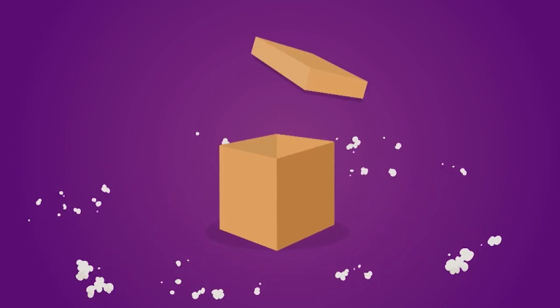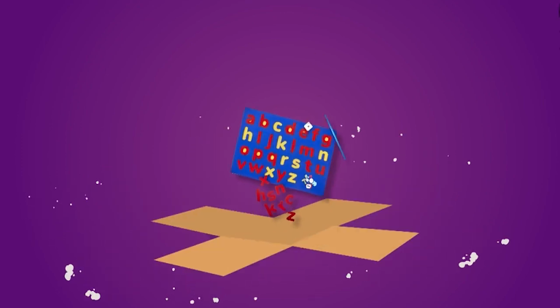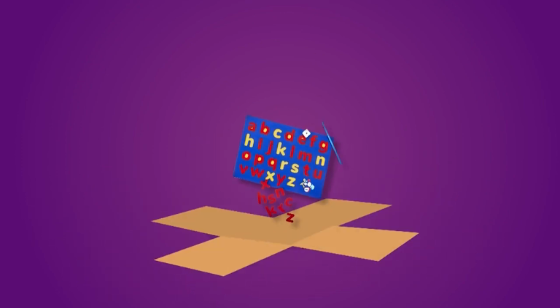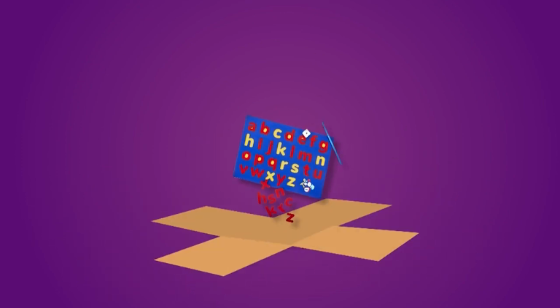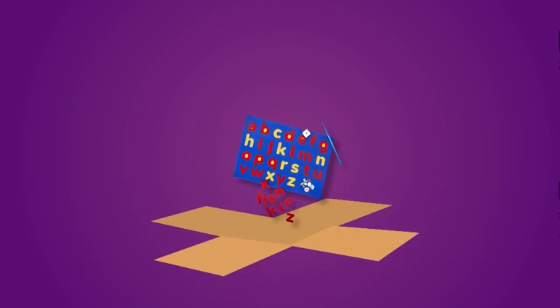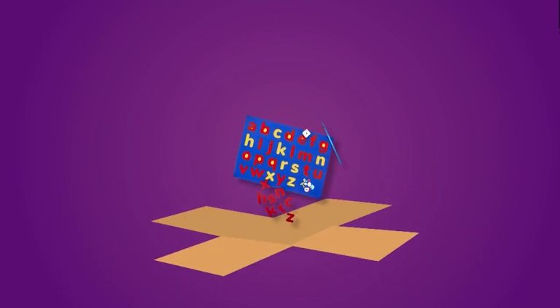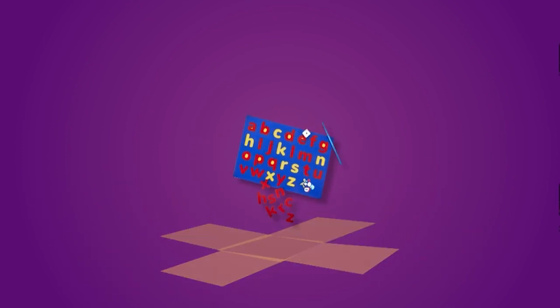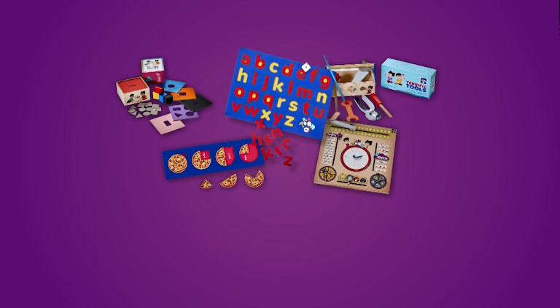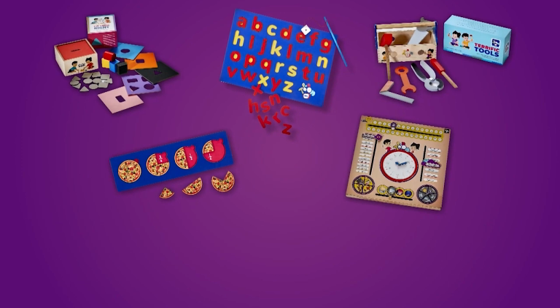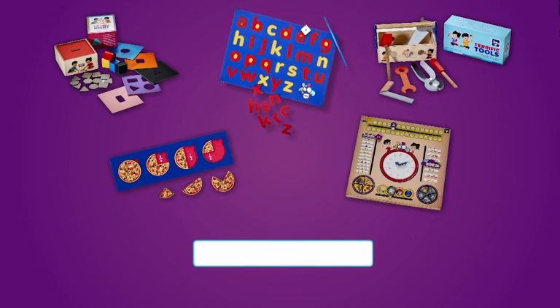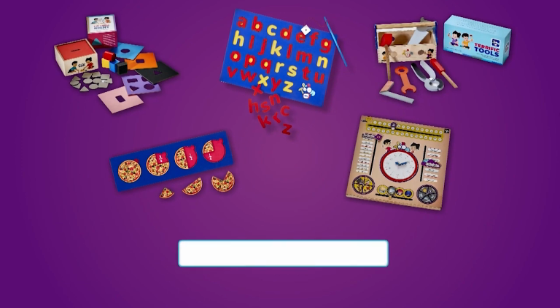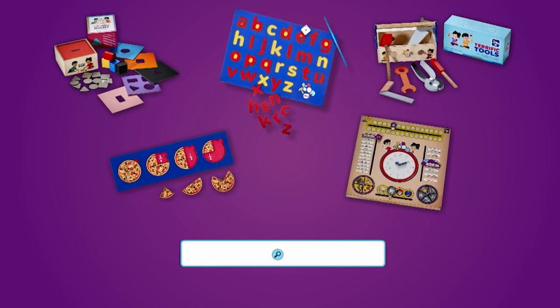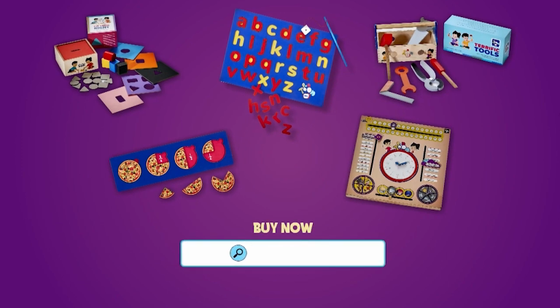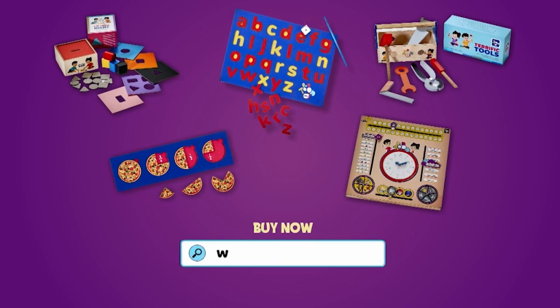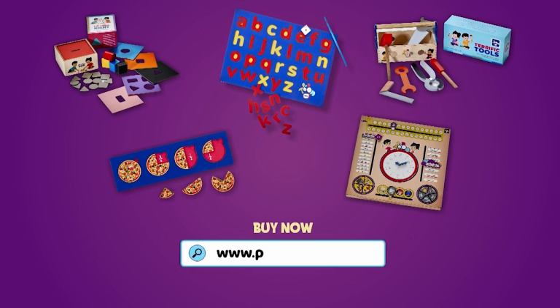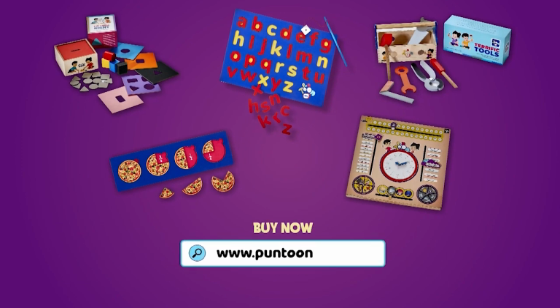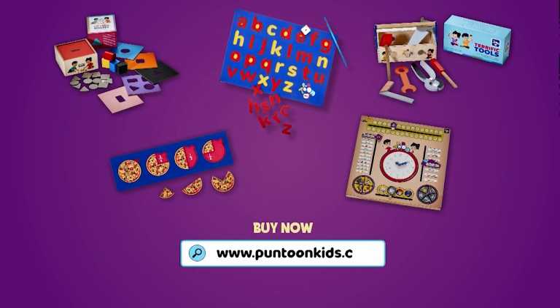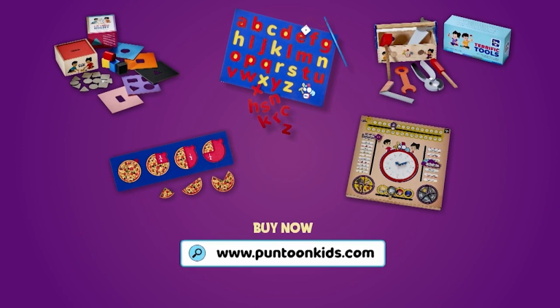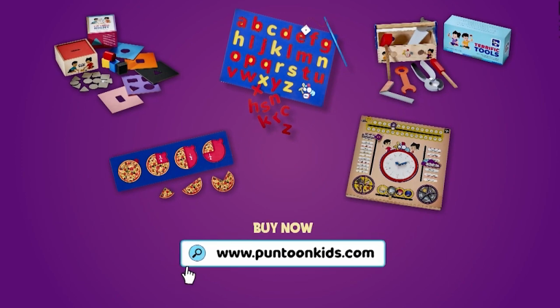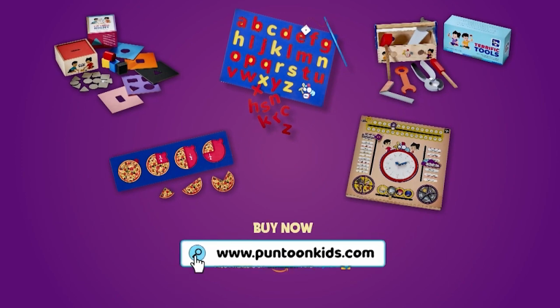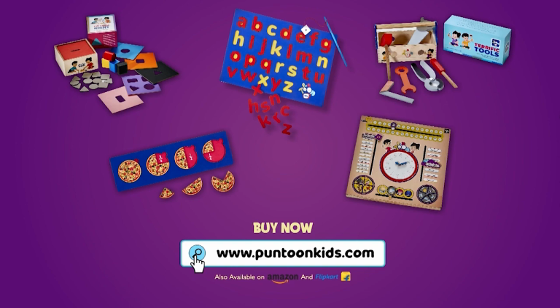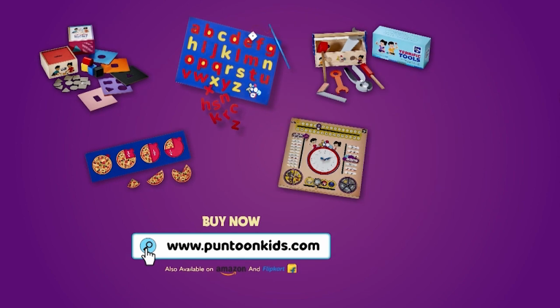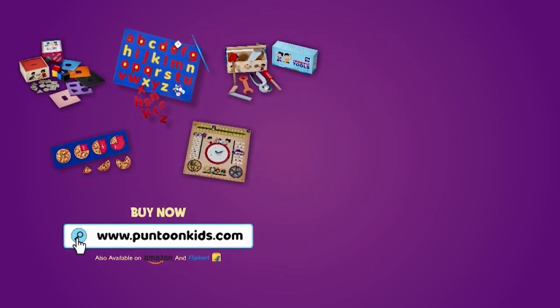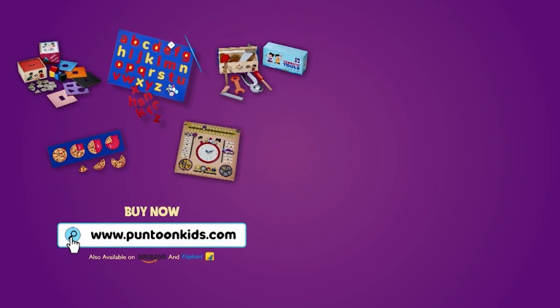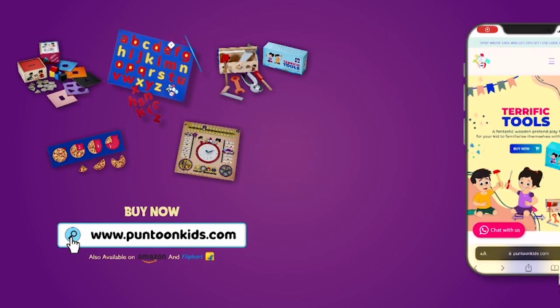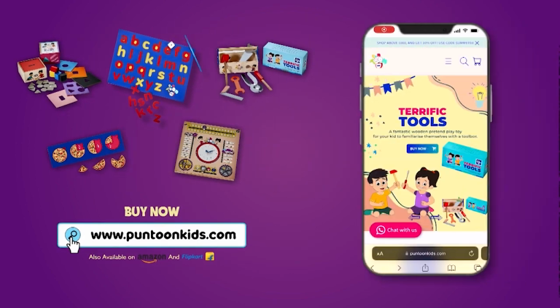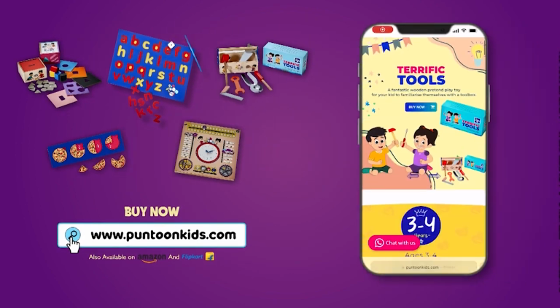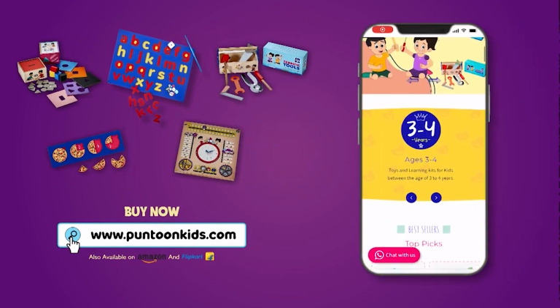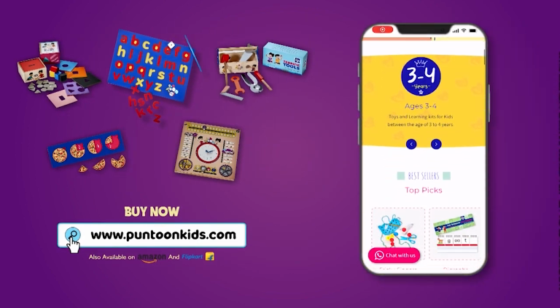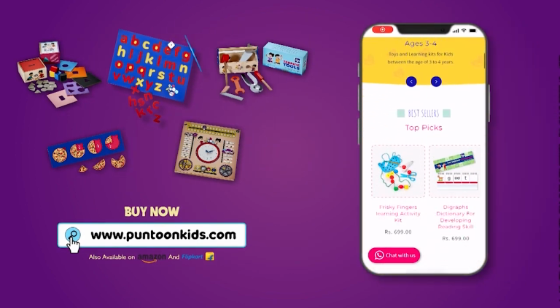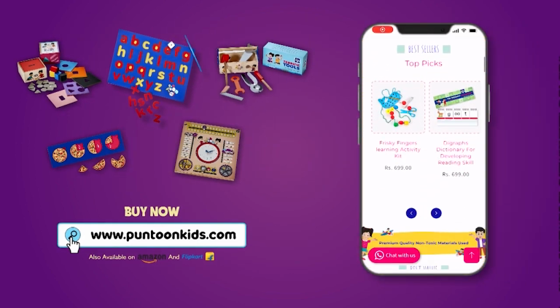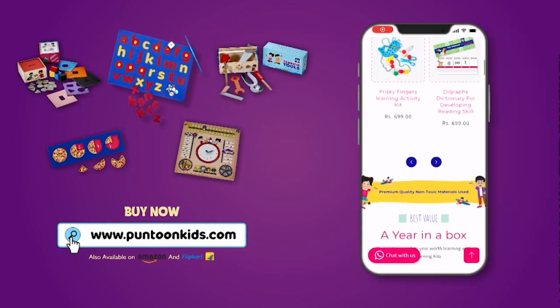You can also order your favorite Gushu Chinki's favorite toys from our website. Link is in the description.